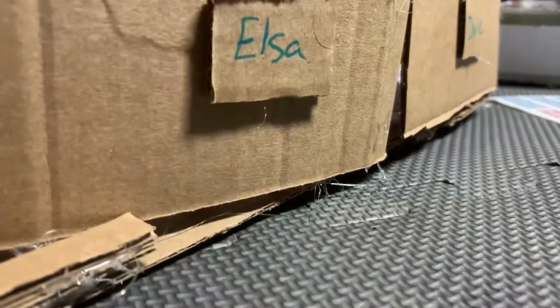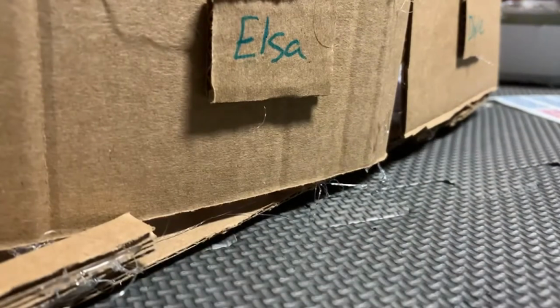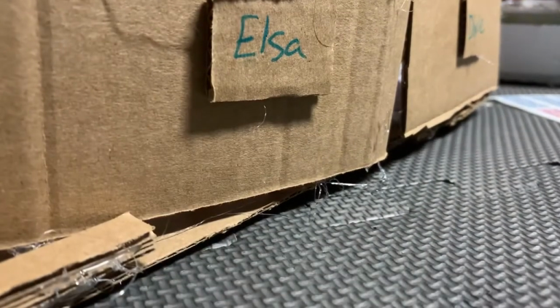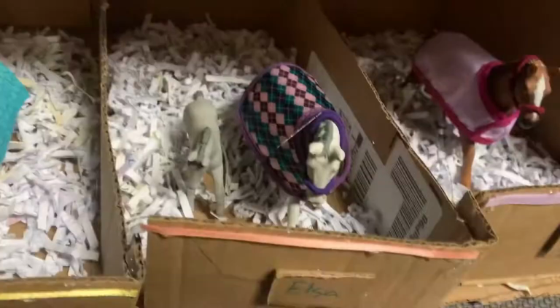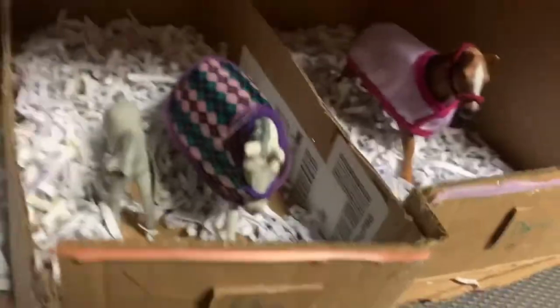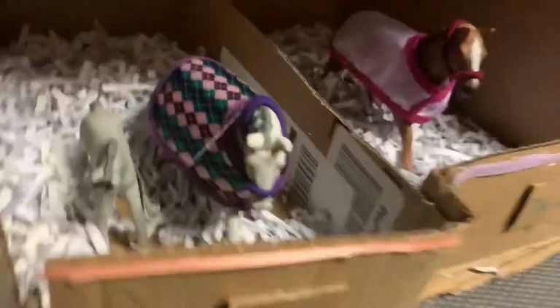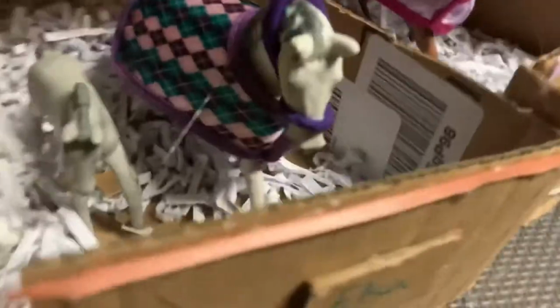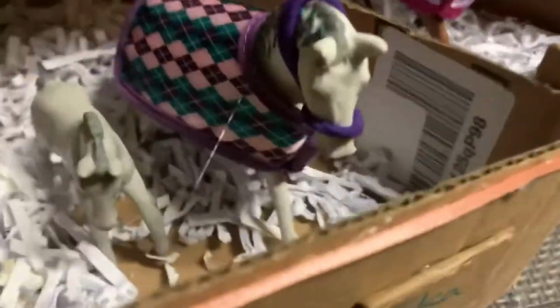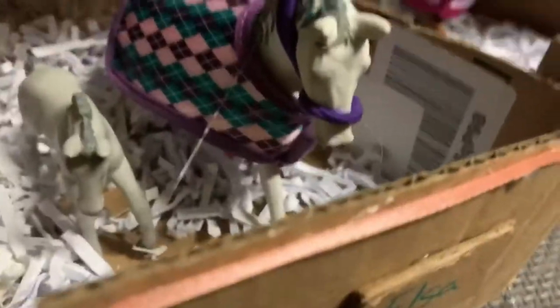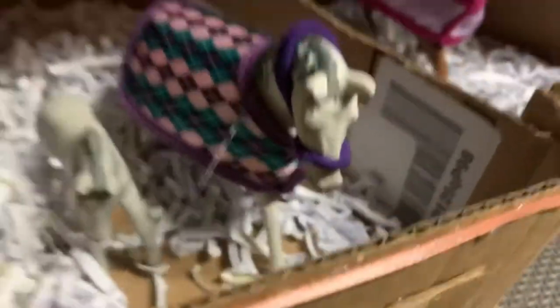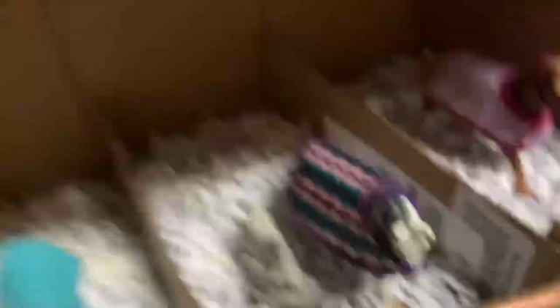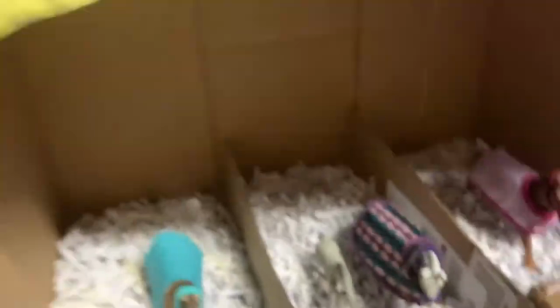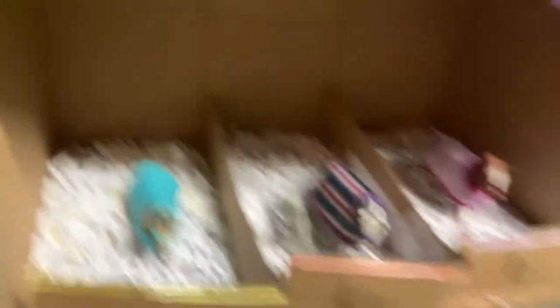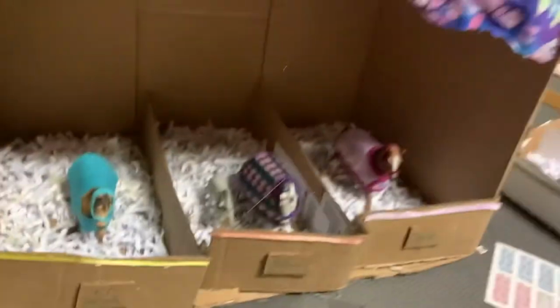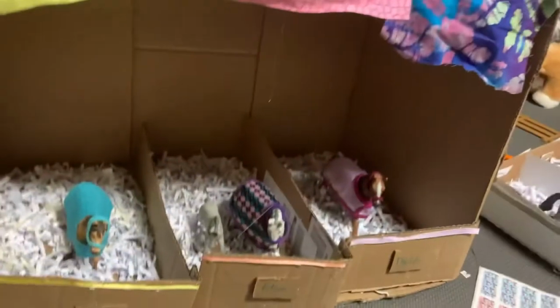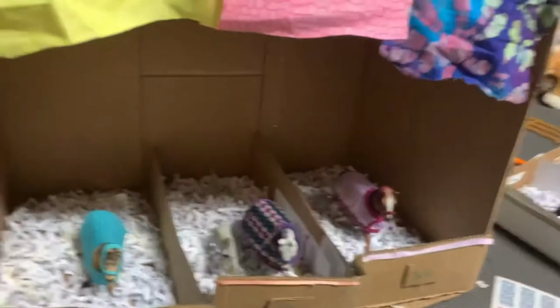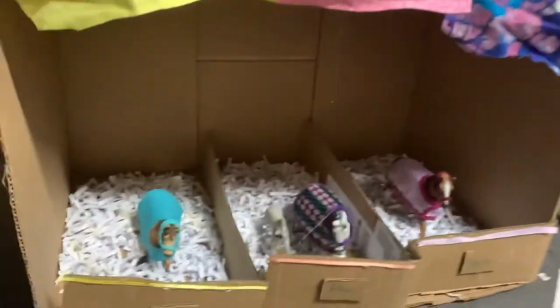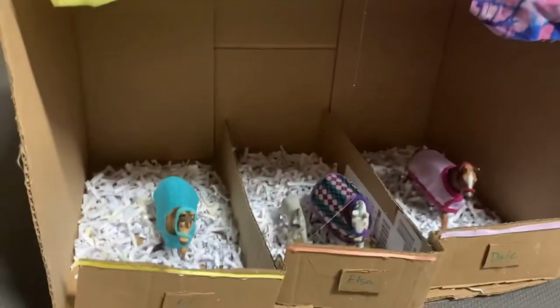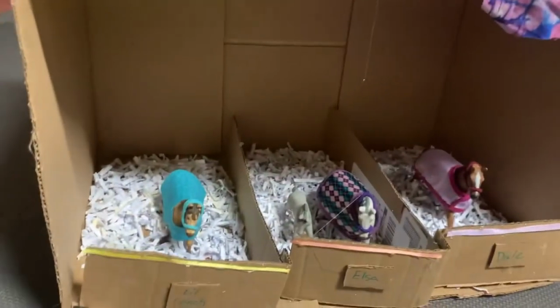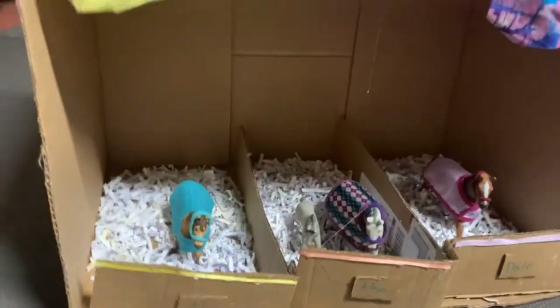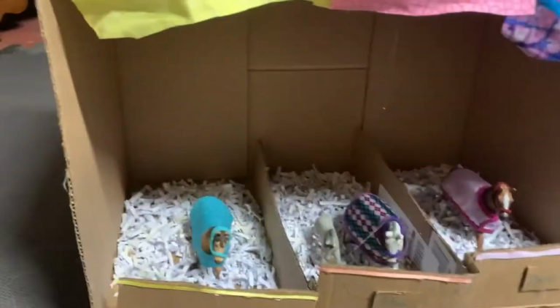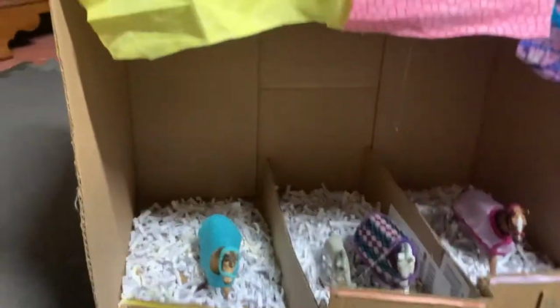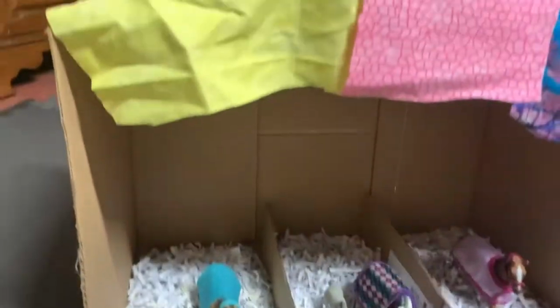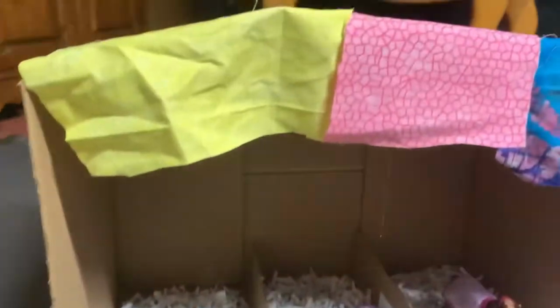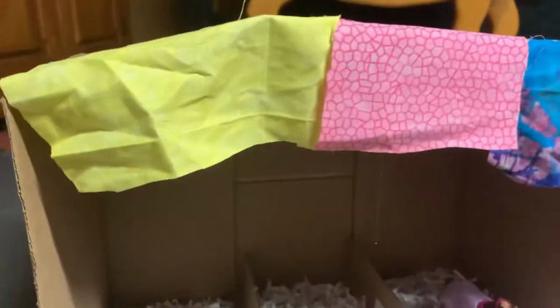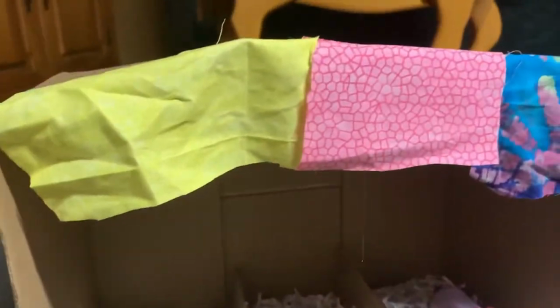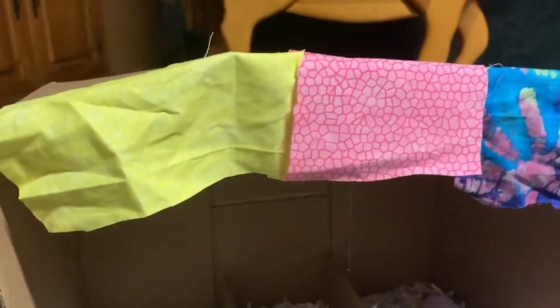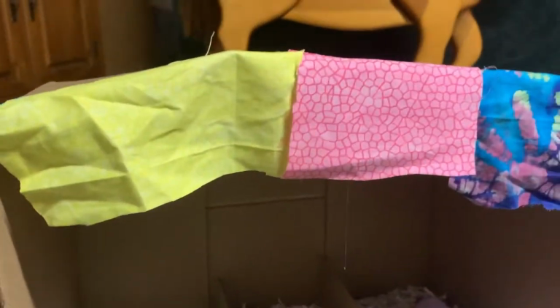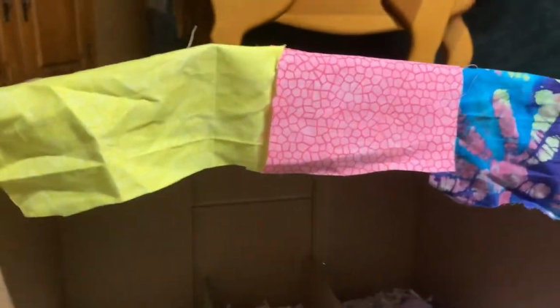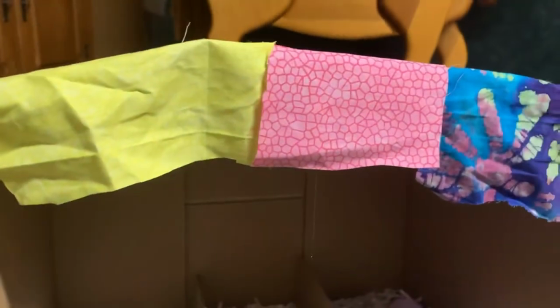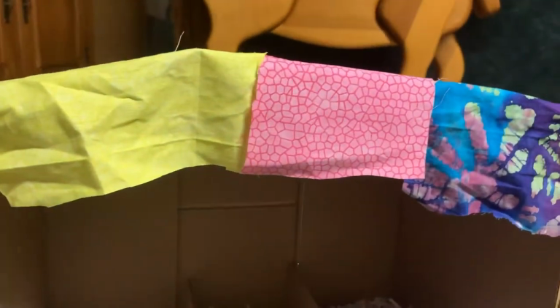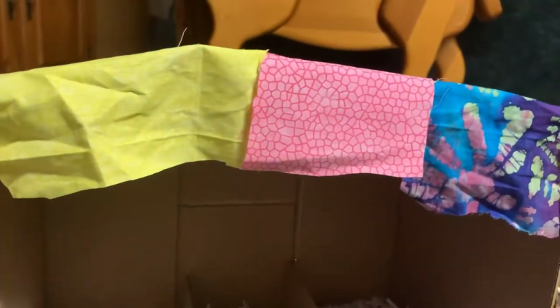By the way, her name is Elsa. This is the barn I made earlier. I don't think I'm gonna do a craft, actually.